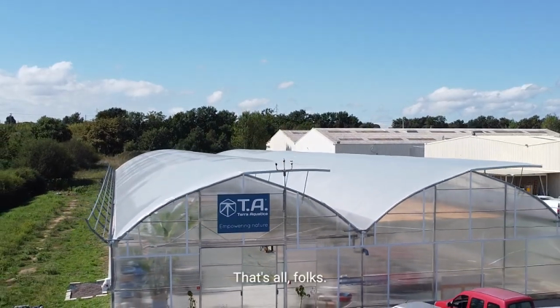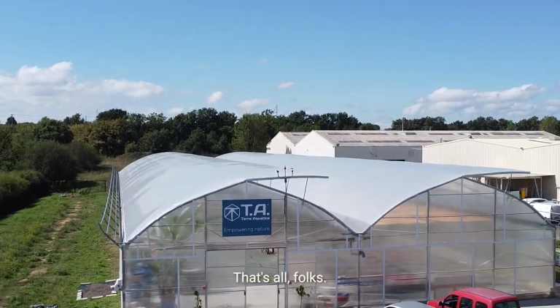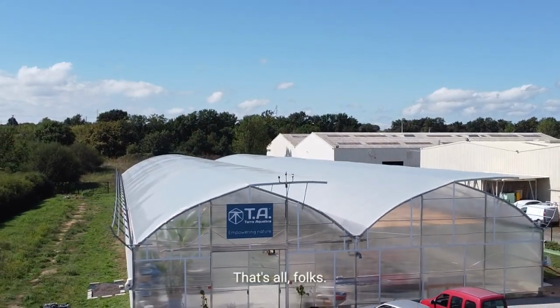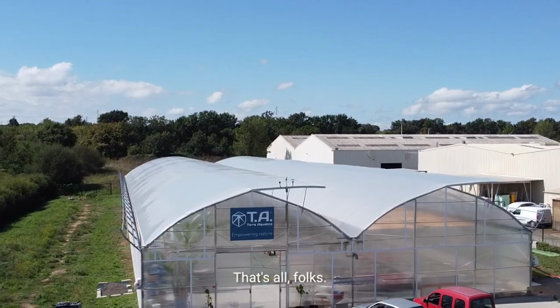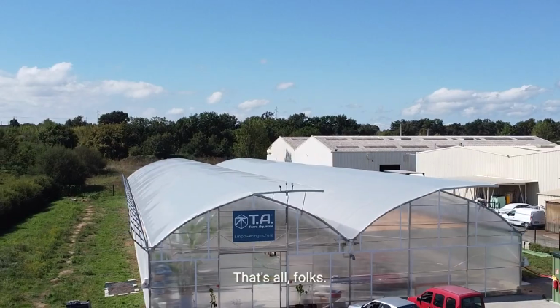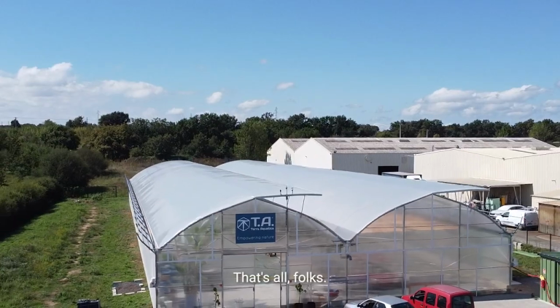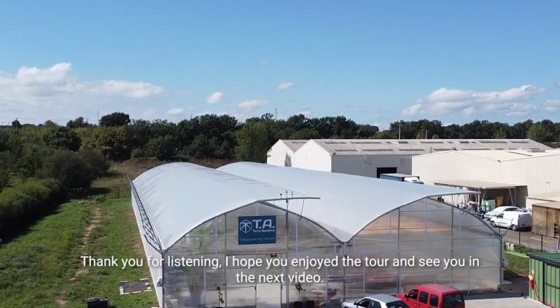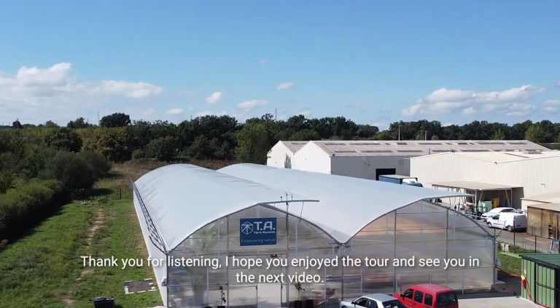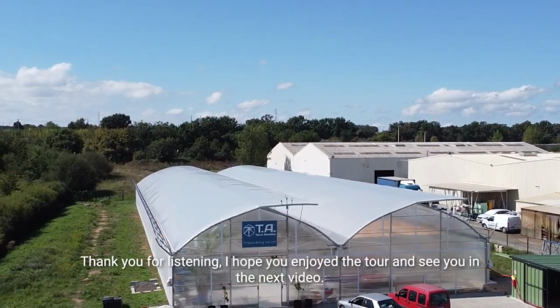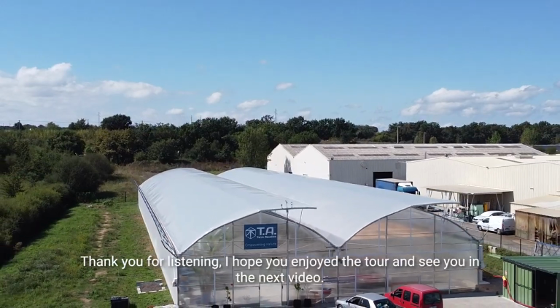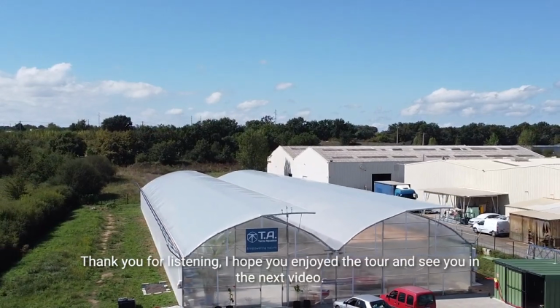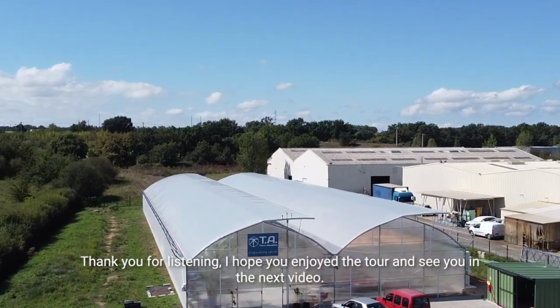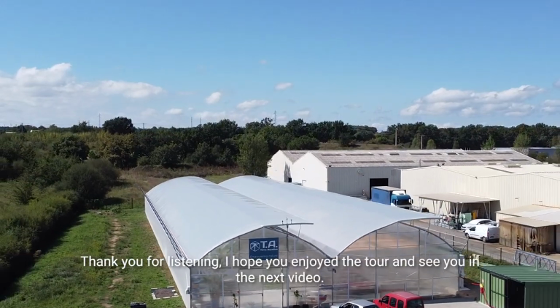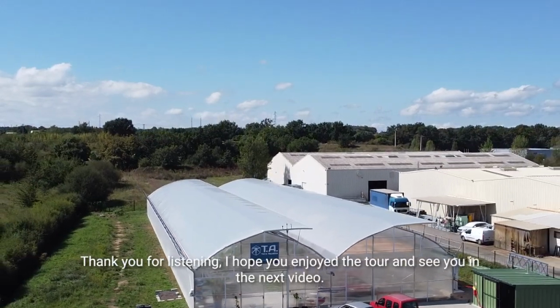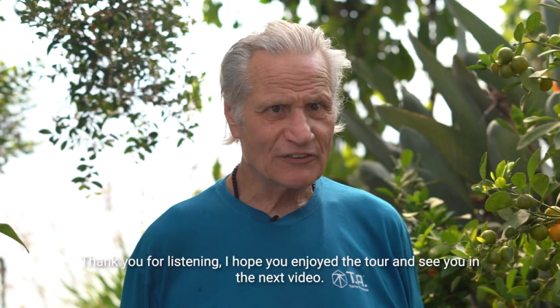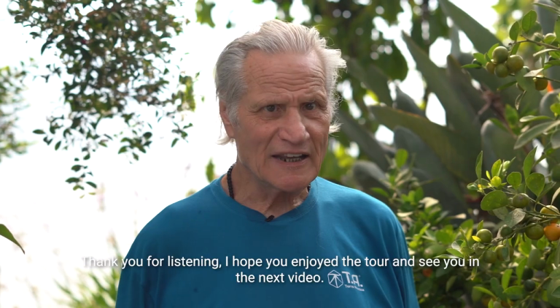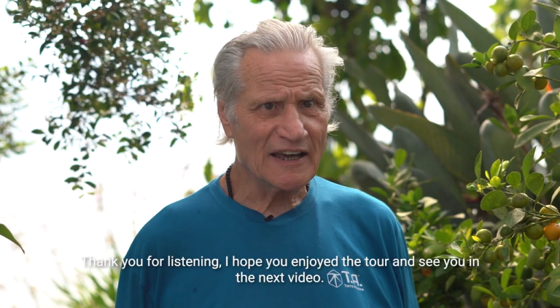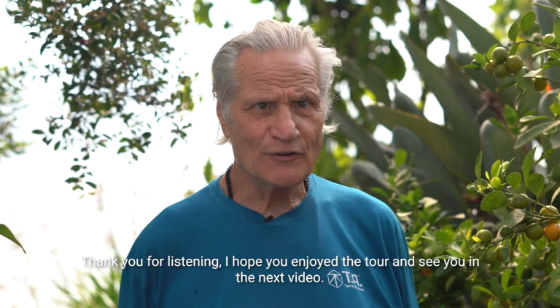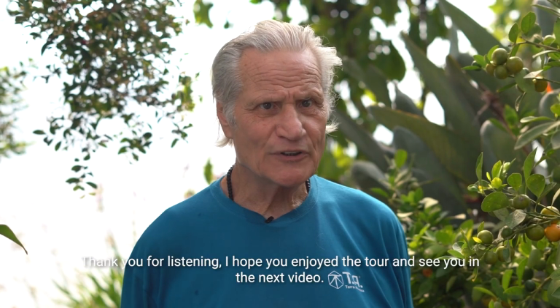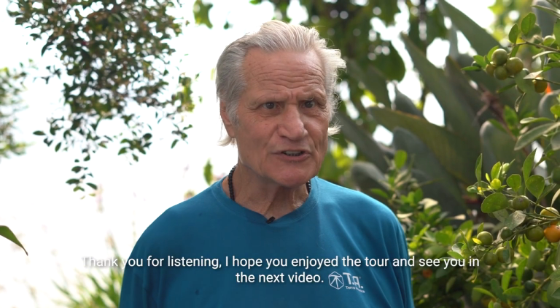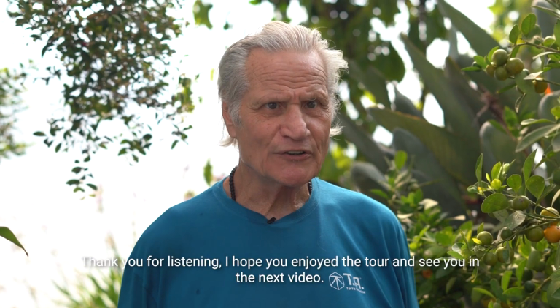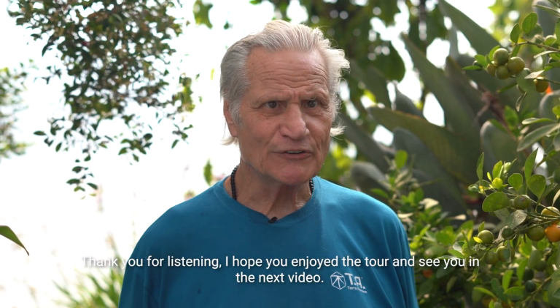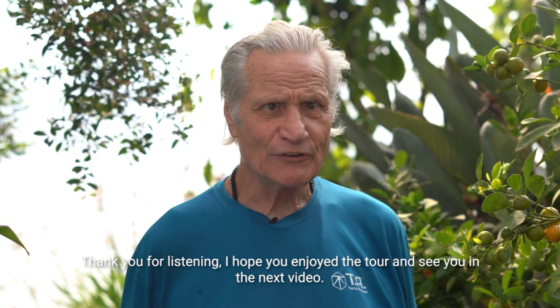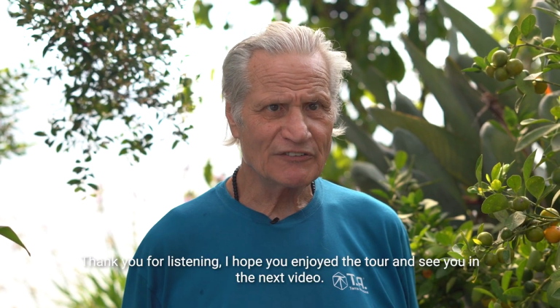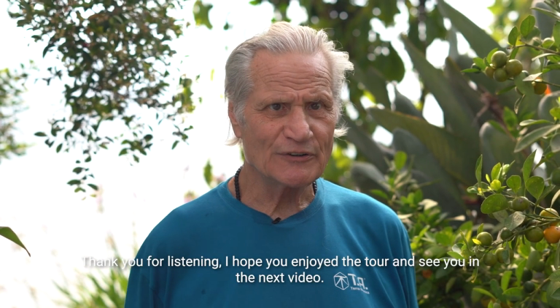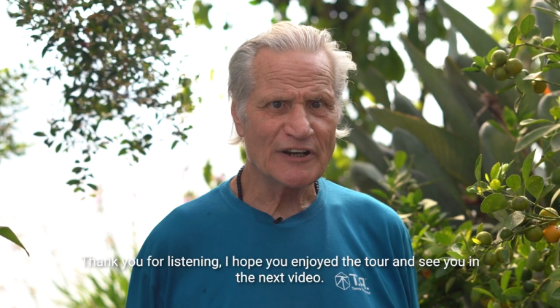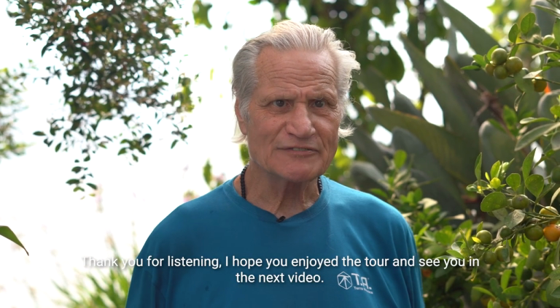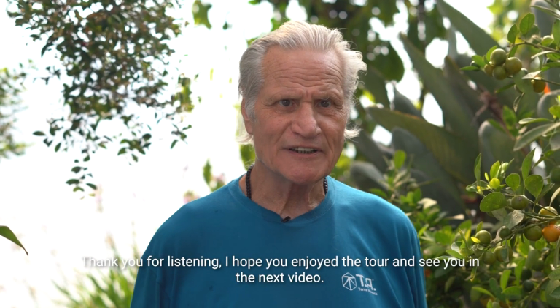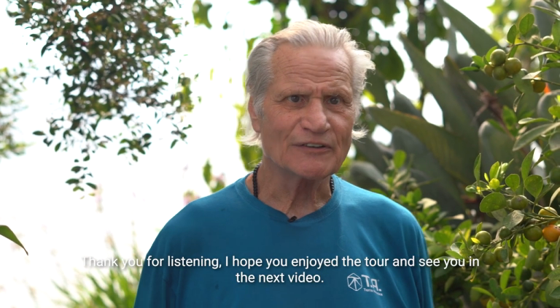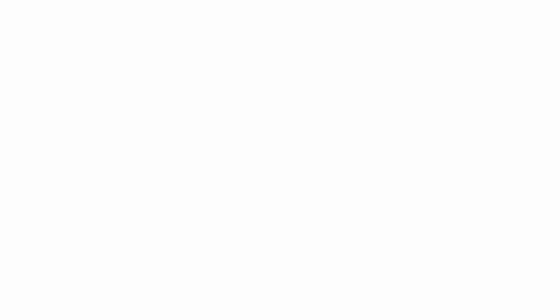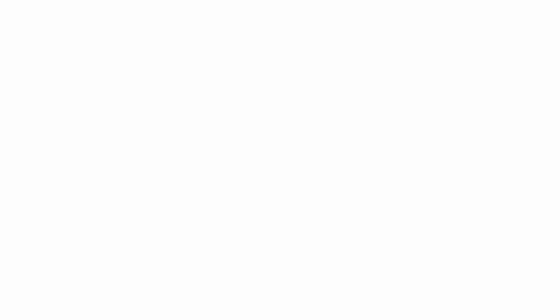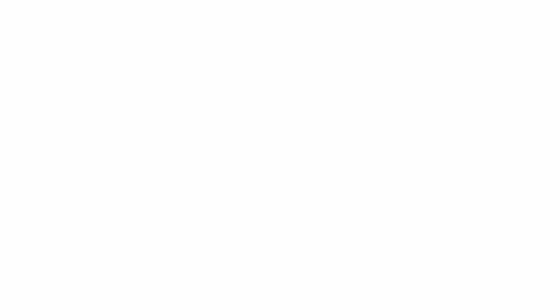That's all, folks. Thank you for listening. I hope you enjoyed the tour and see you in the next video. Thank you.